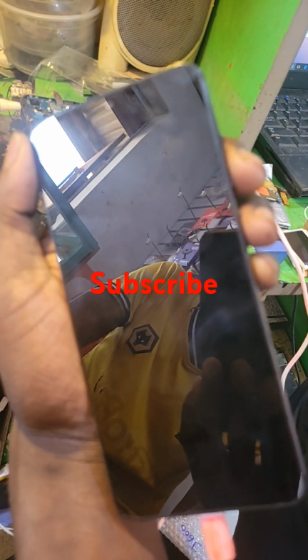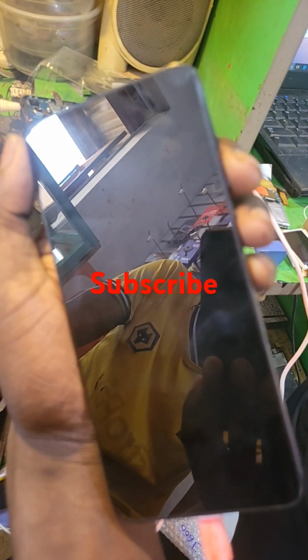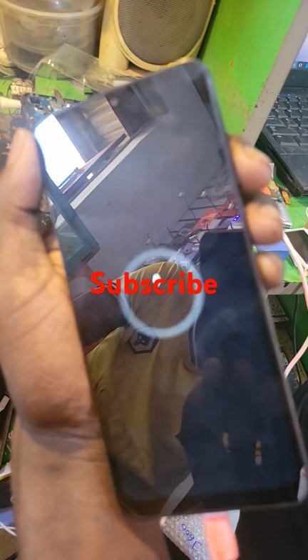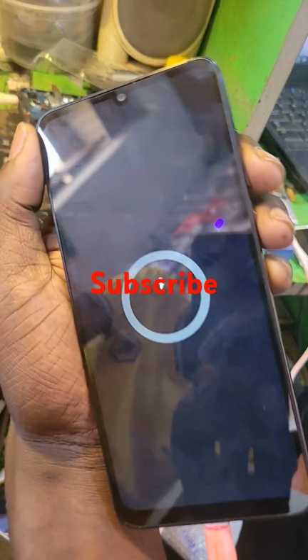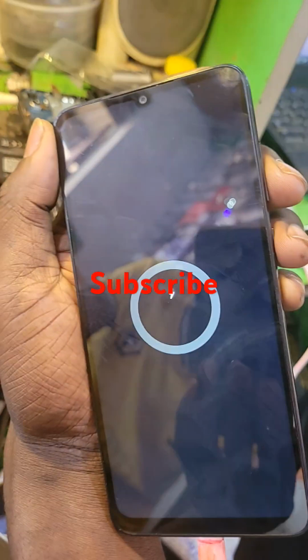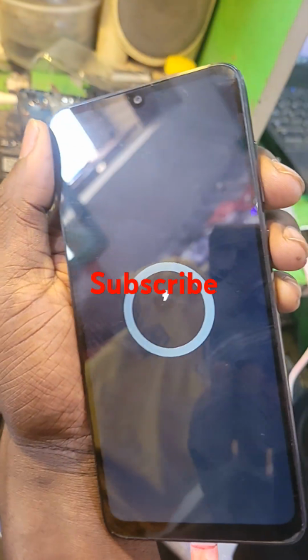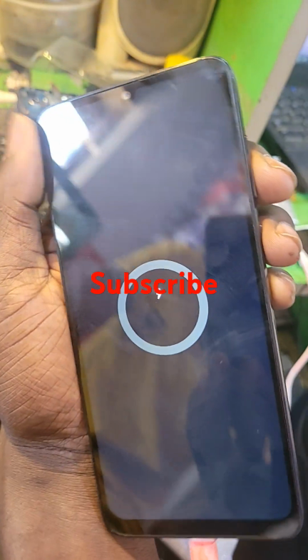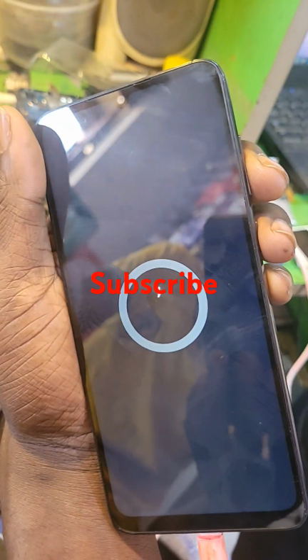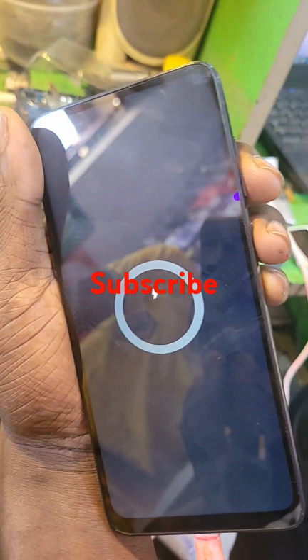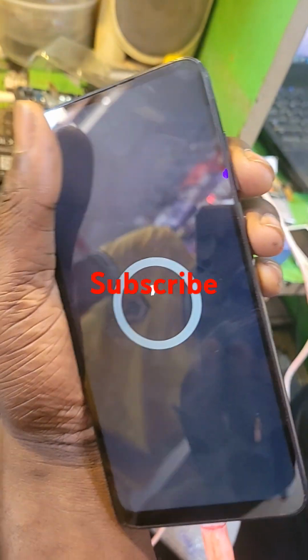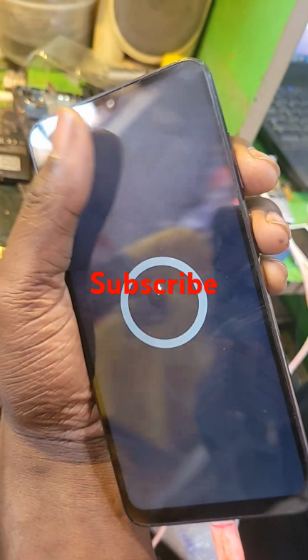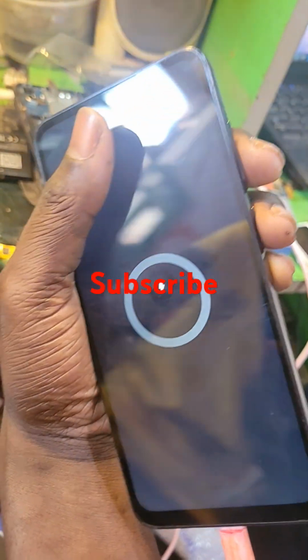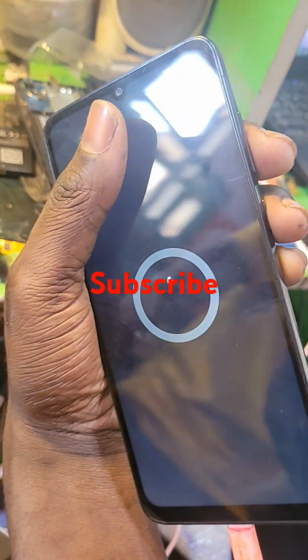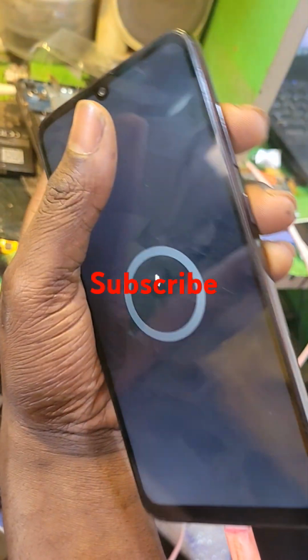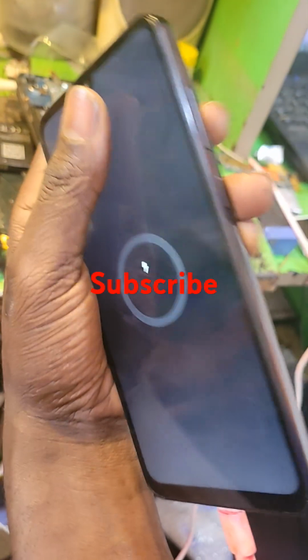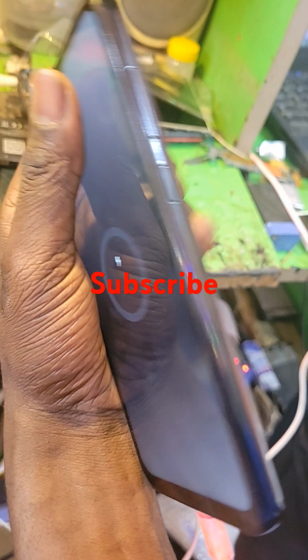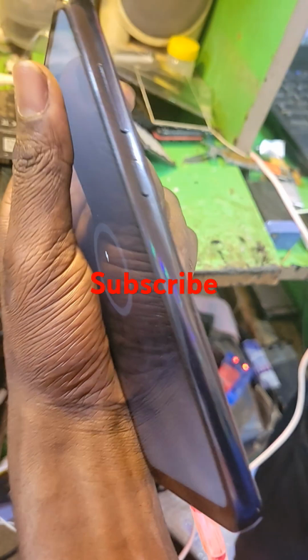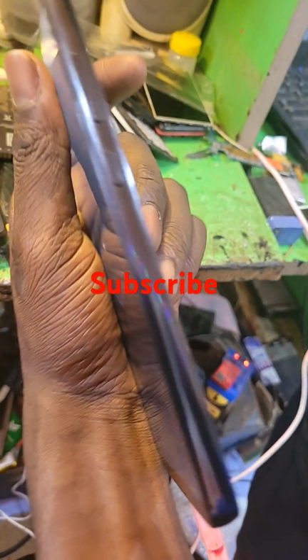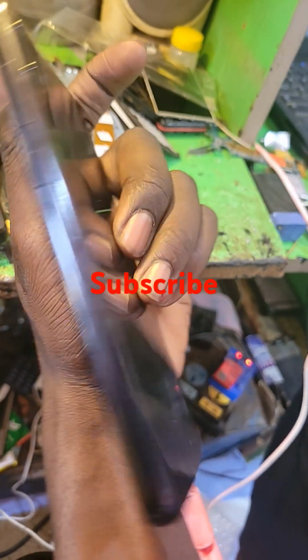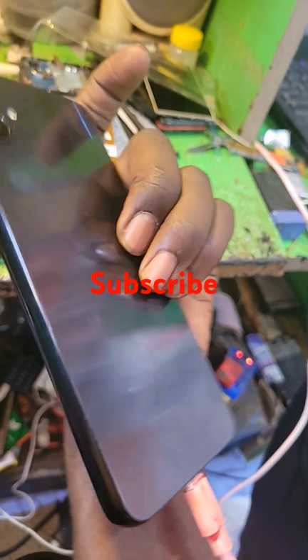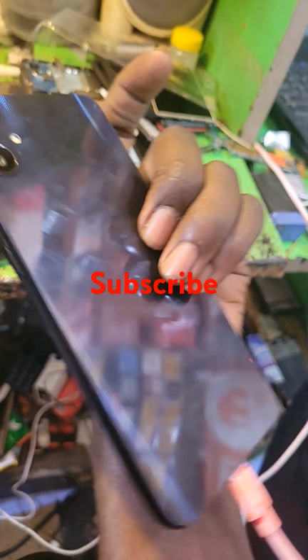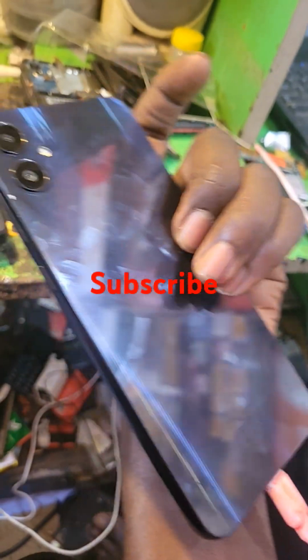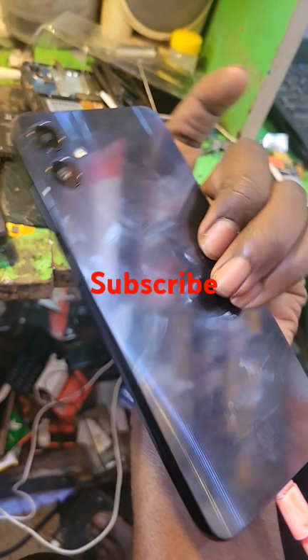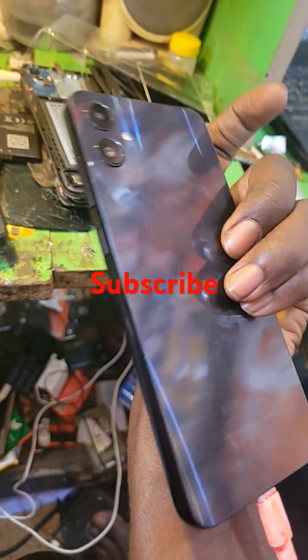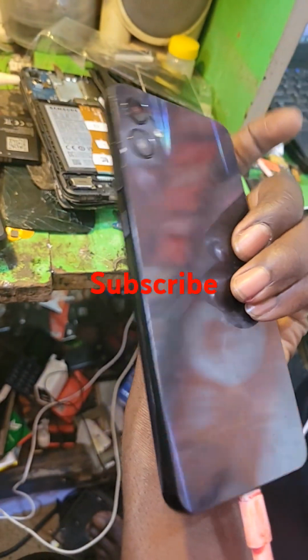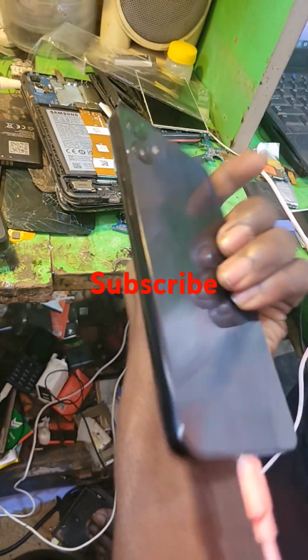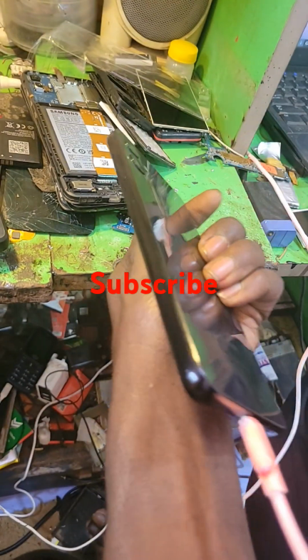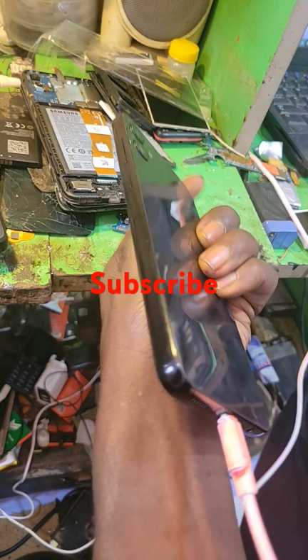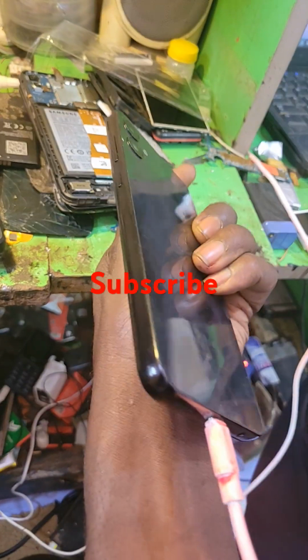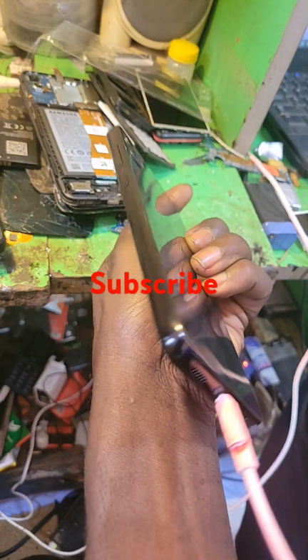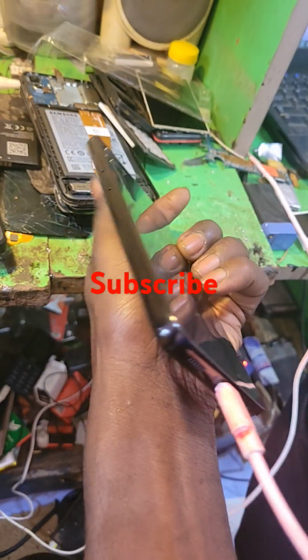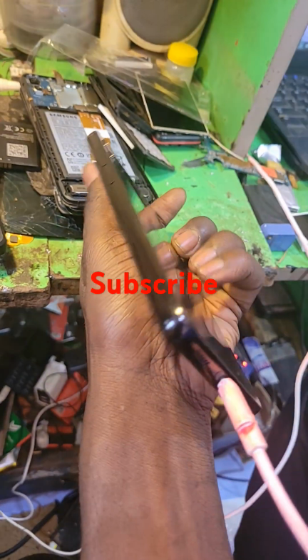That's all. Thanks for watching. Subscribe for latest updates.